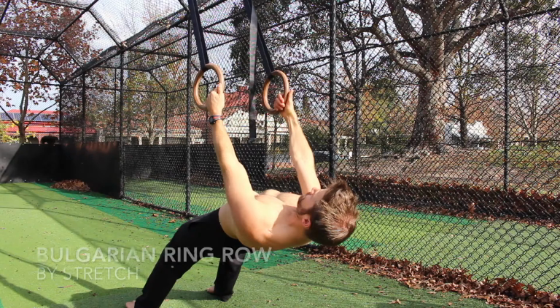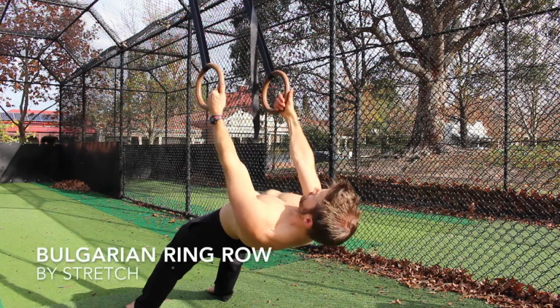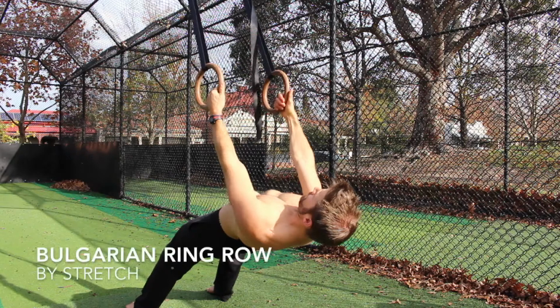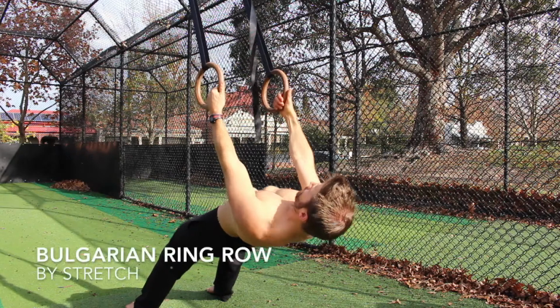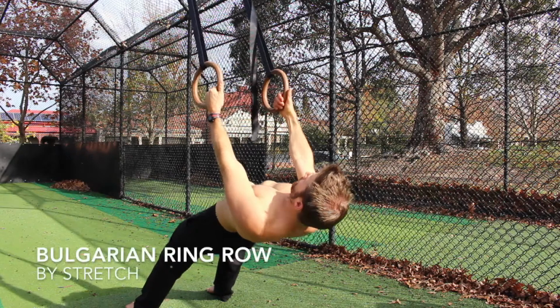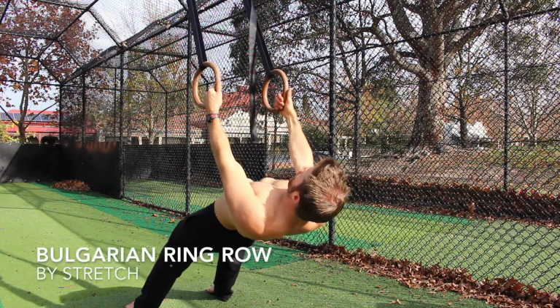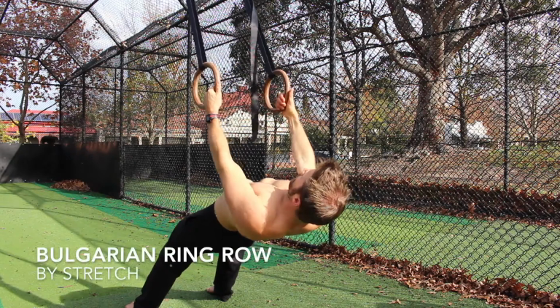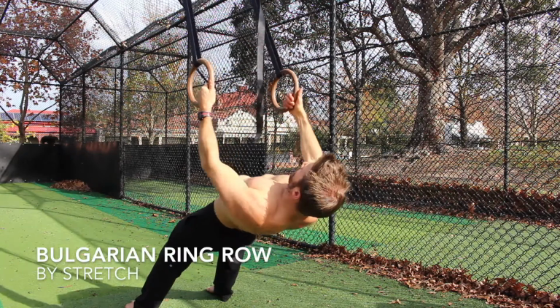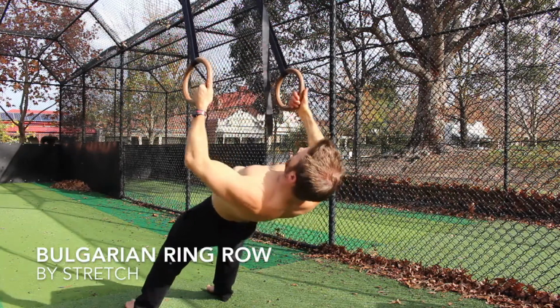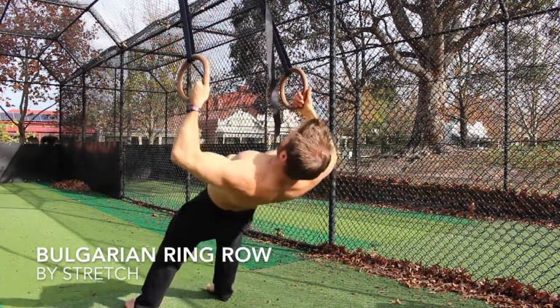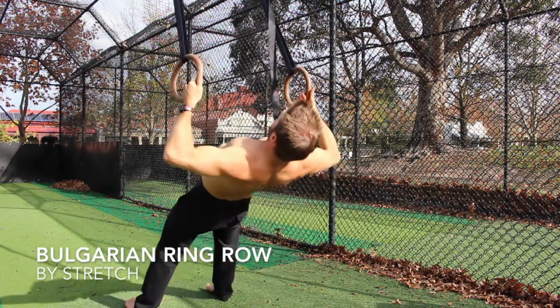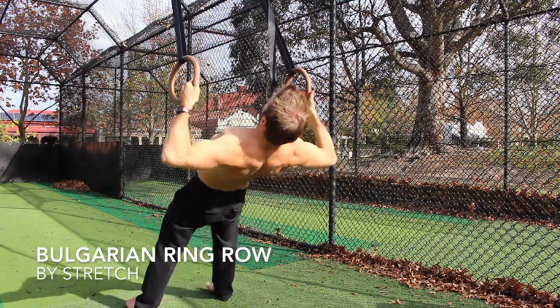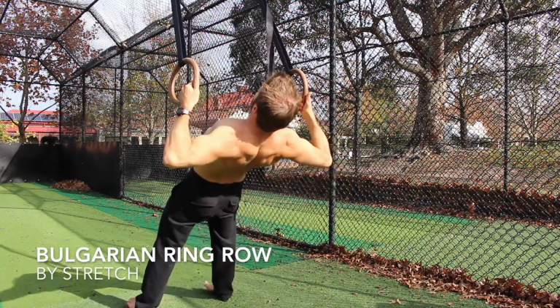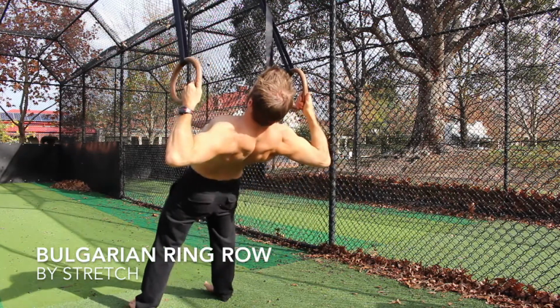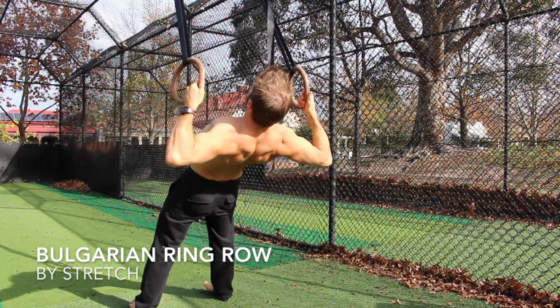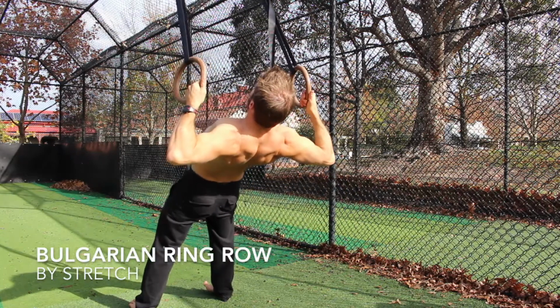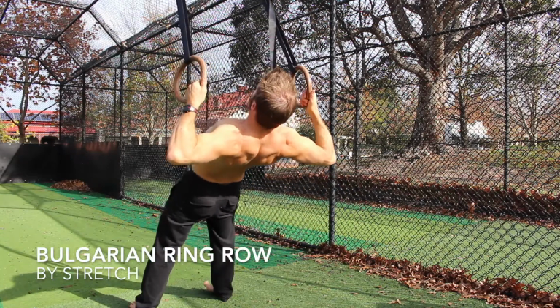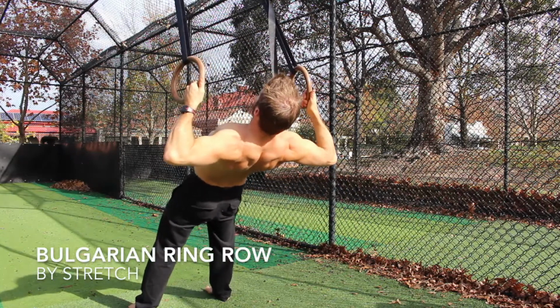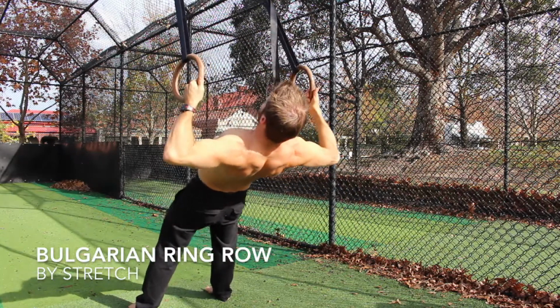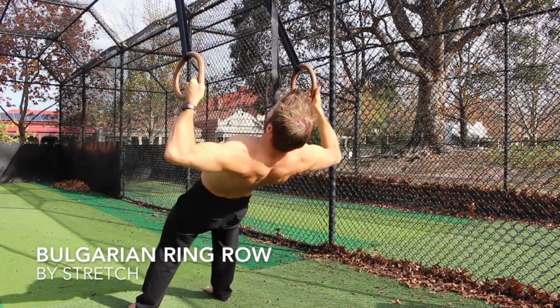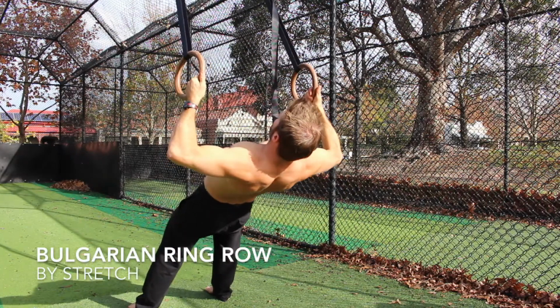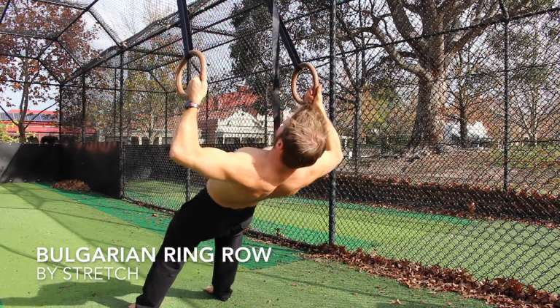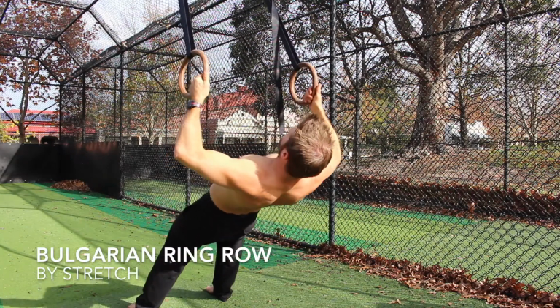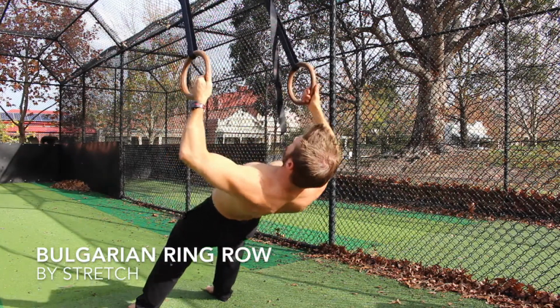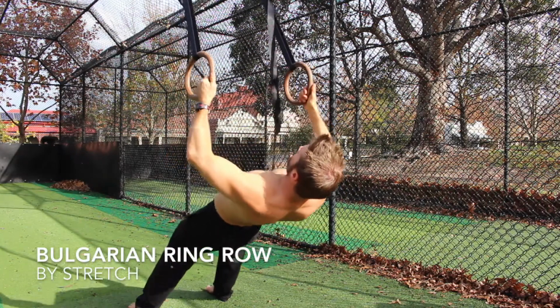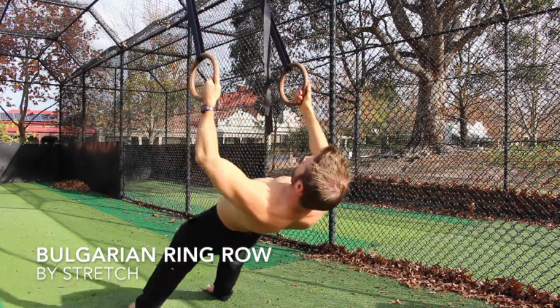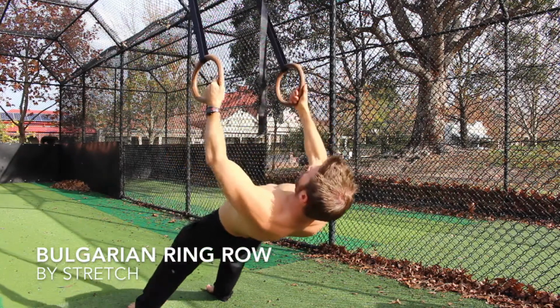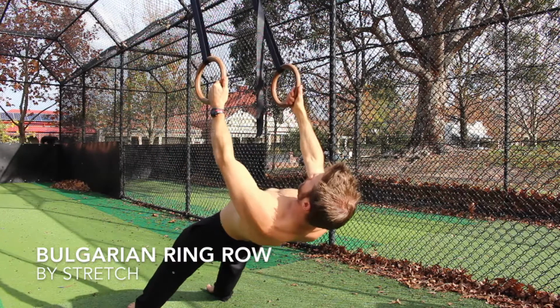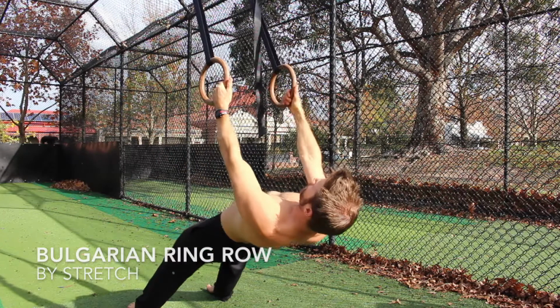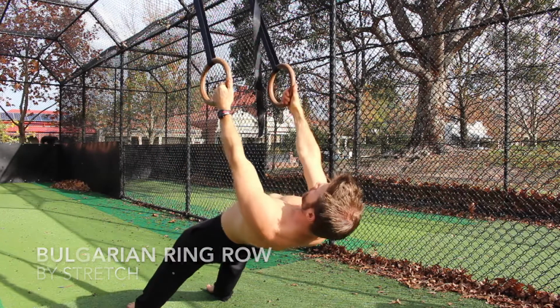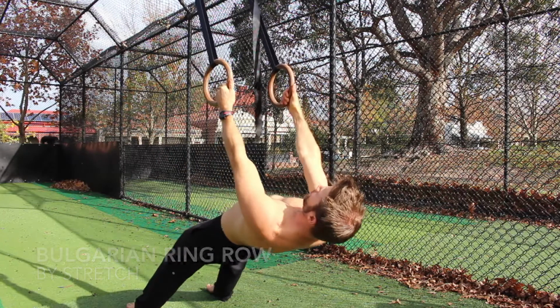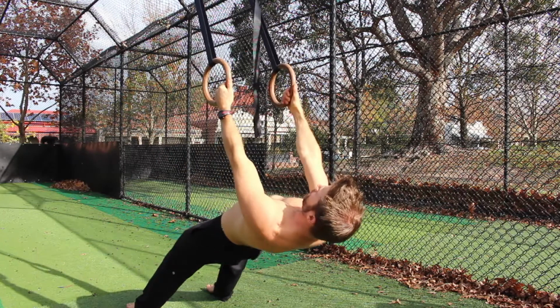The Bulgarian Ring Row is a great exercise to build mid back strength and gymnastics pulling power.